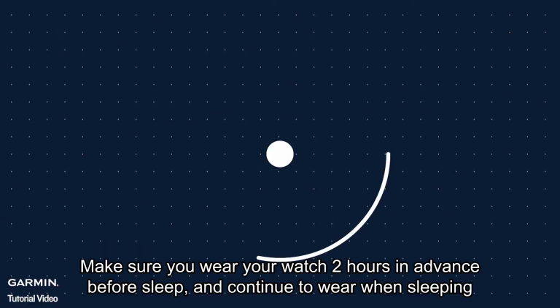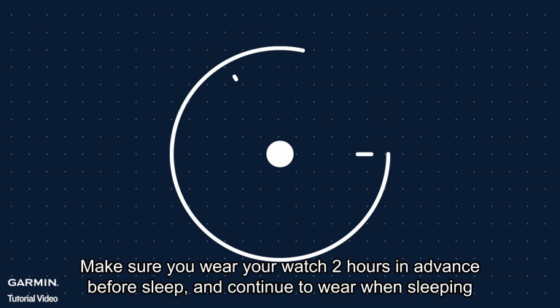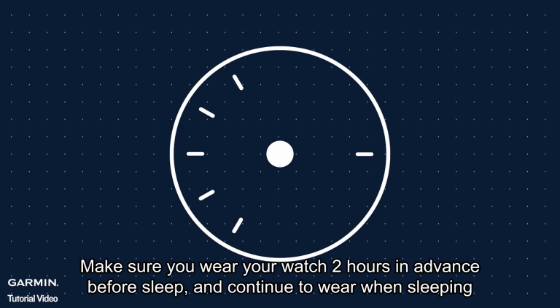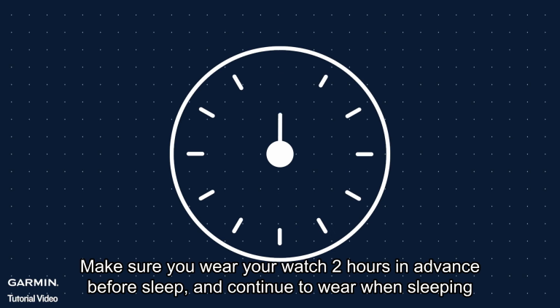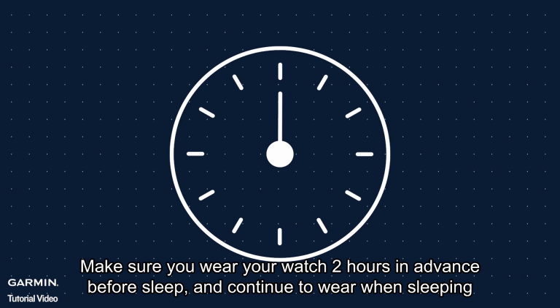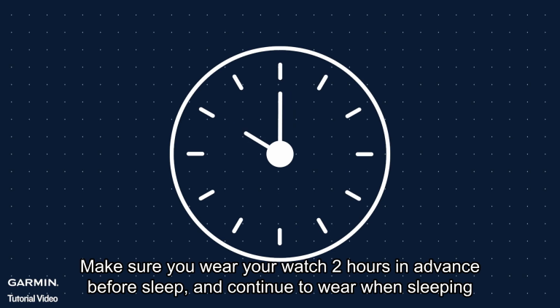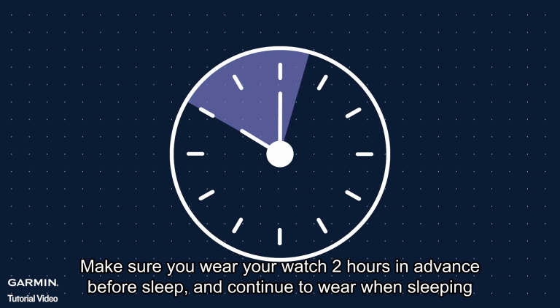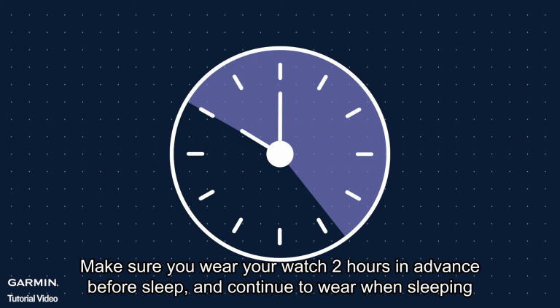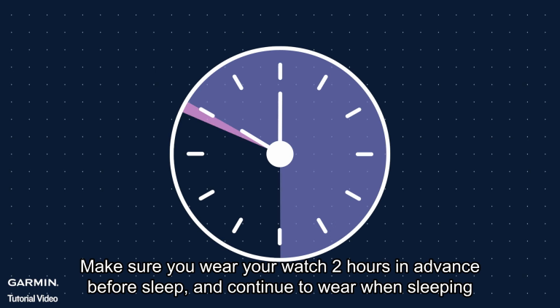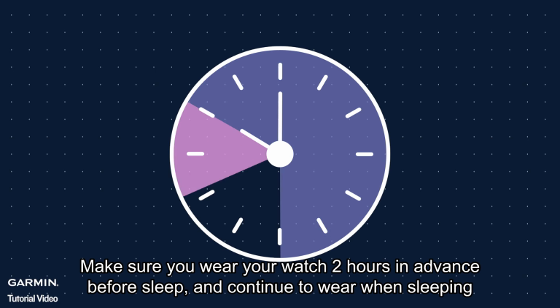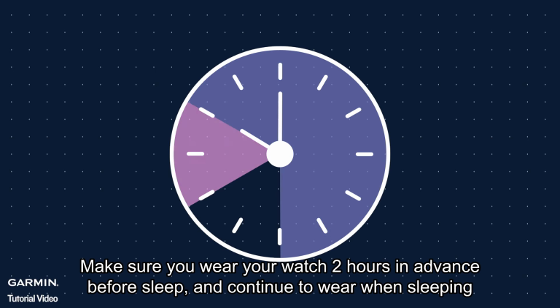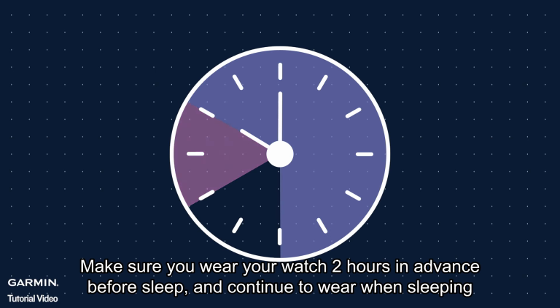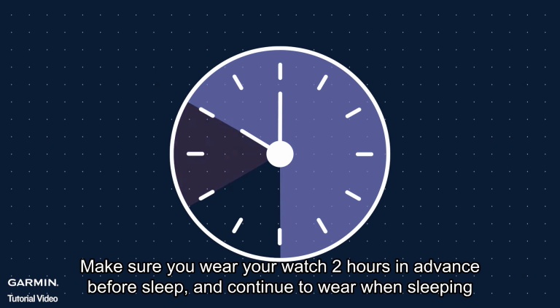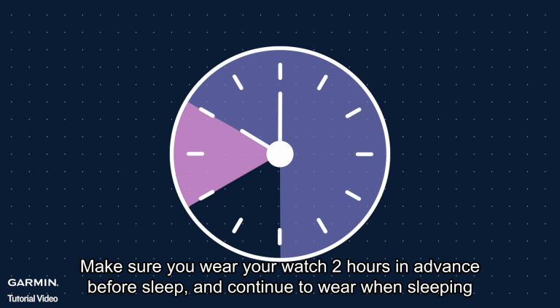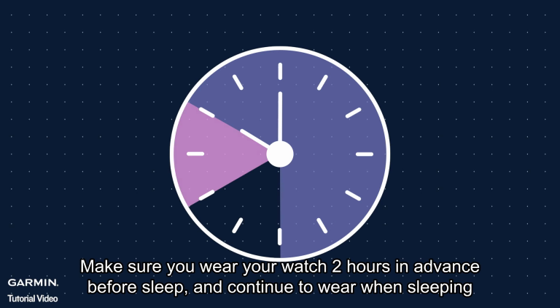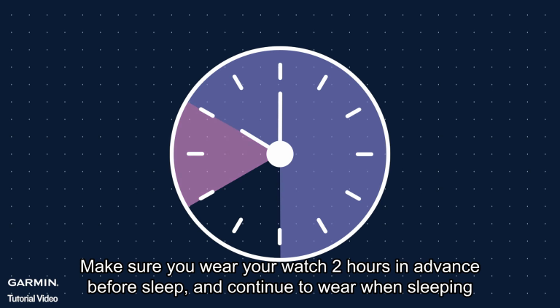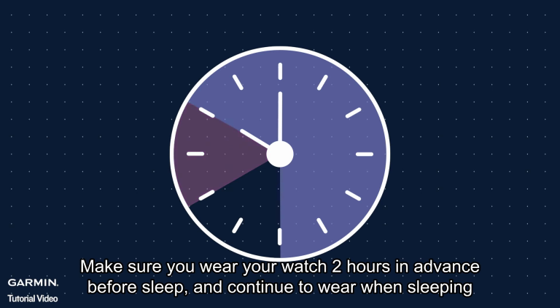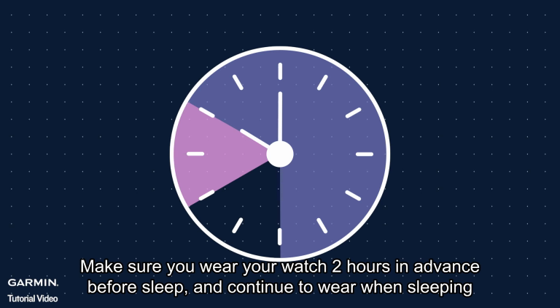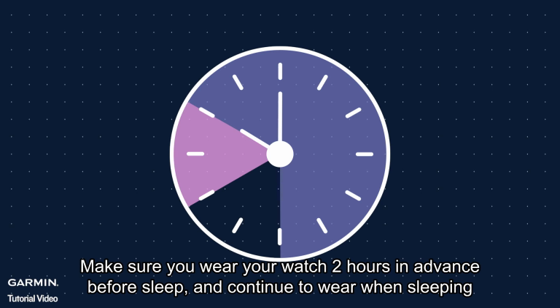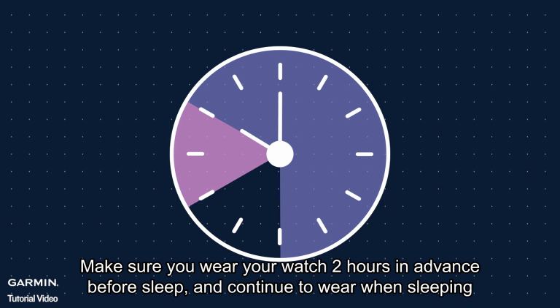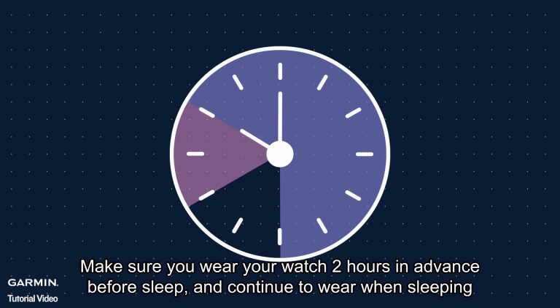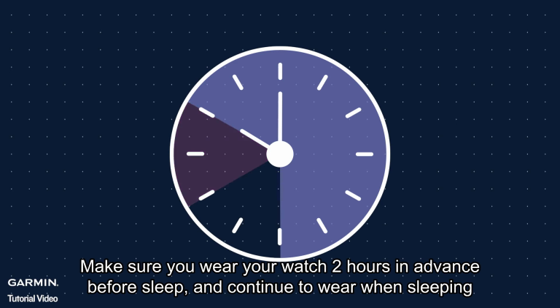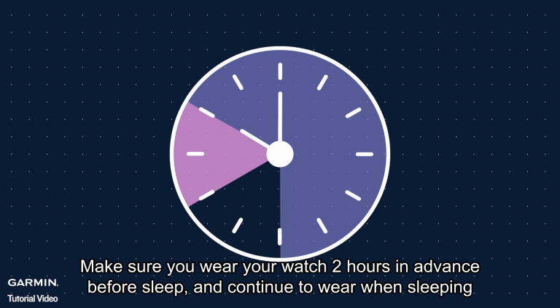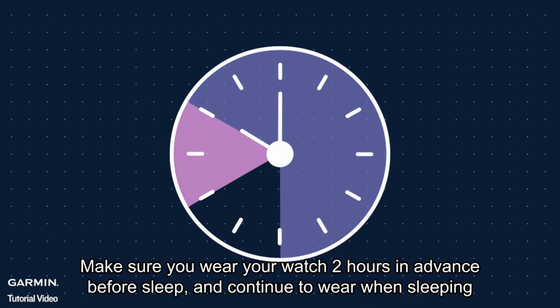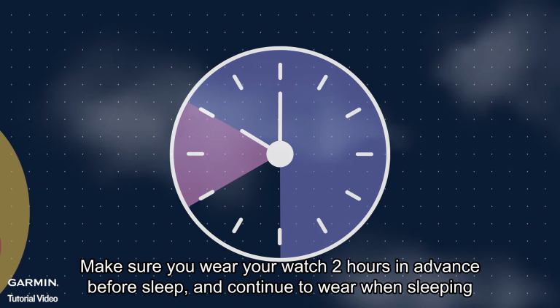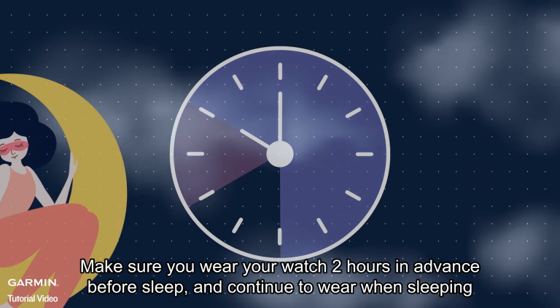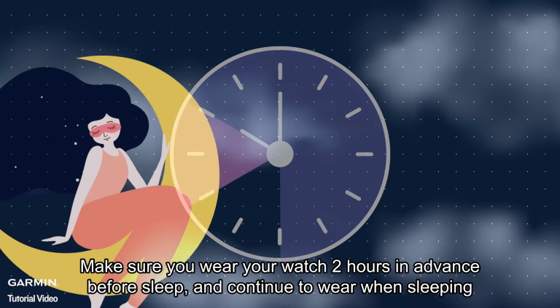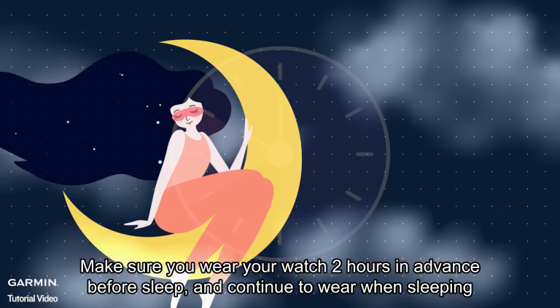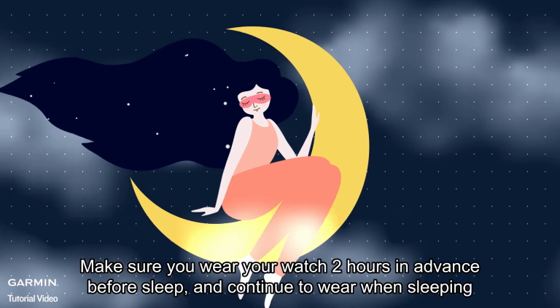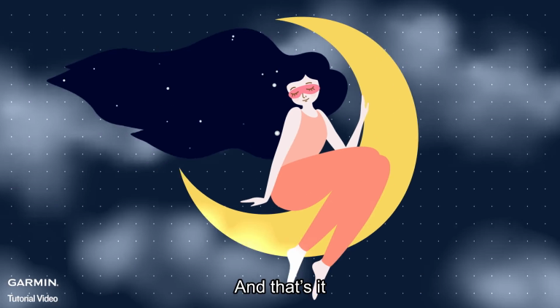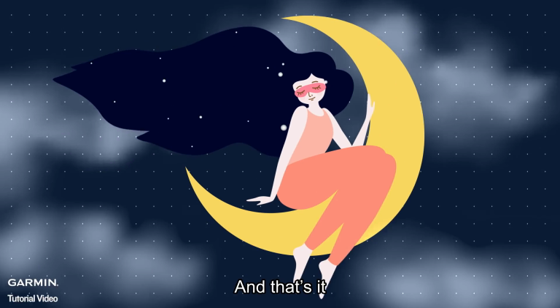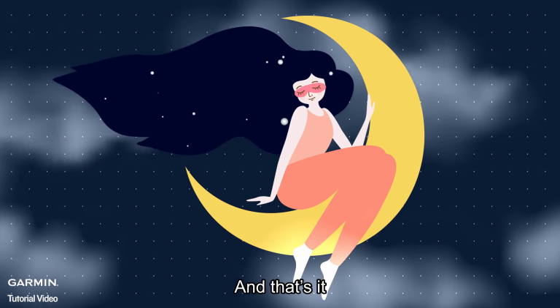Step six: wear your watch in advance. Make sure you wear your watch two hours in advance before sleep, and continue to wear it when sleeping. And that's it!